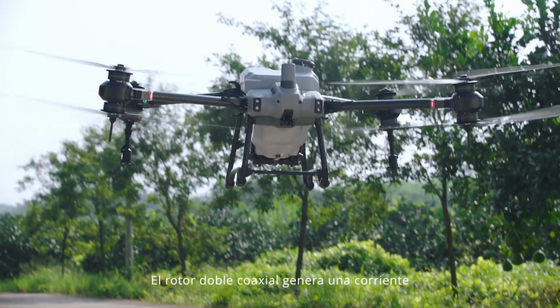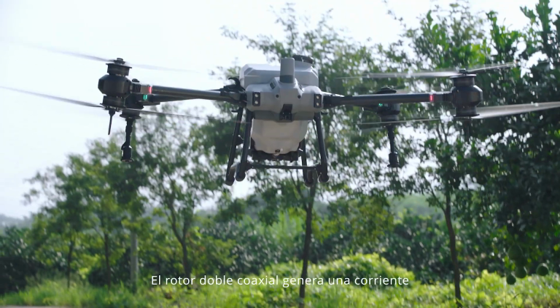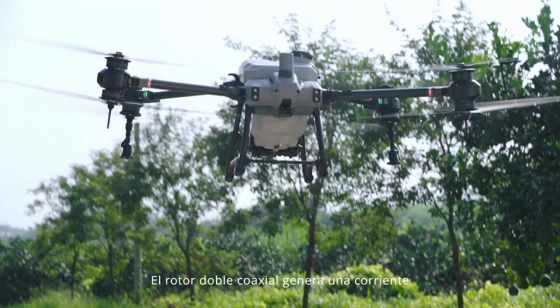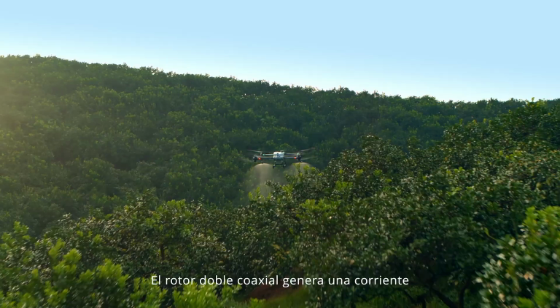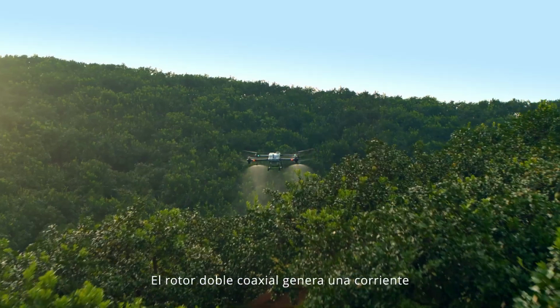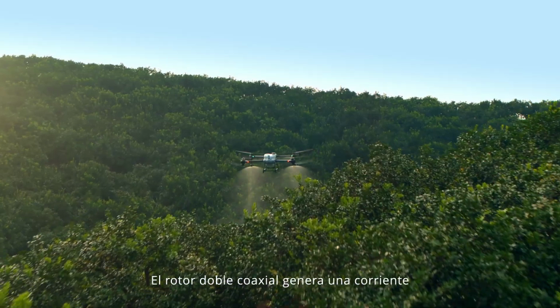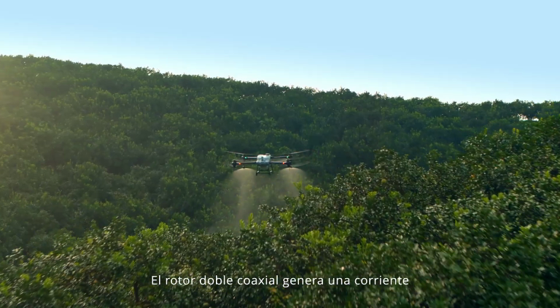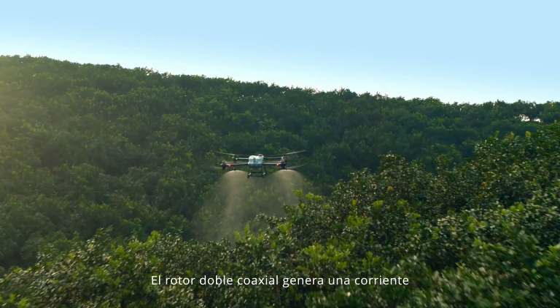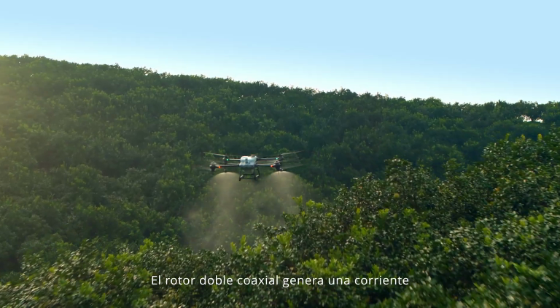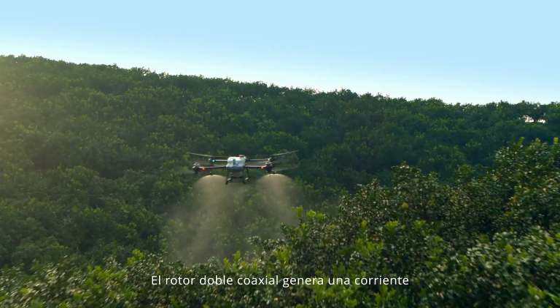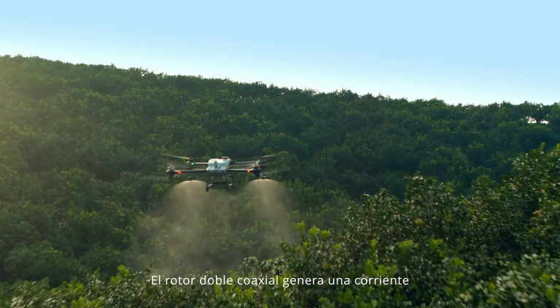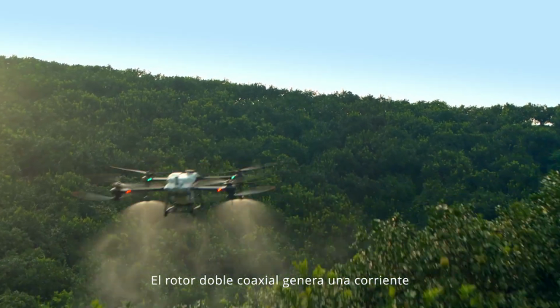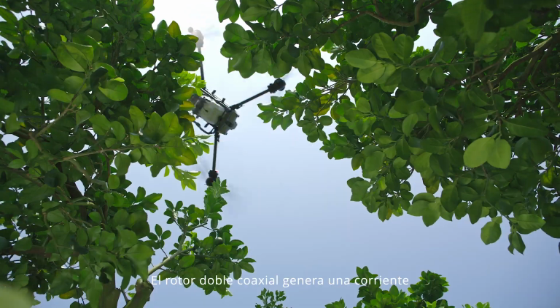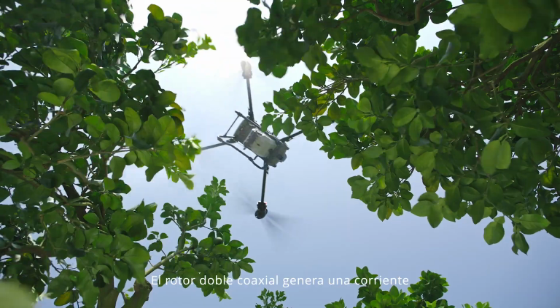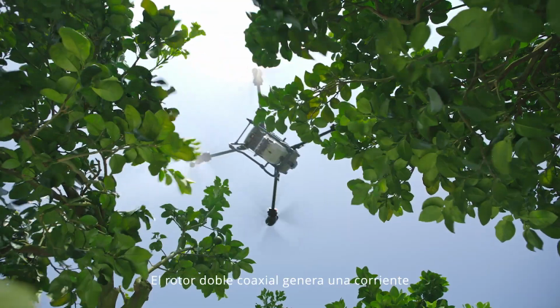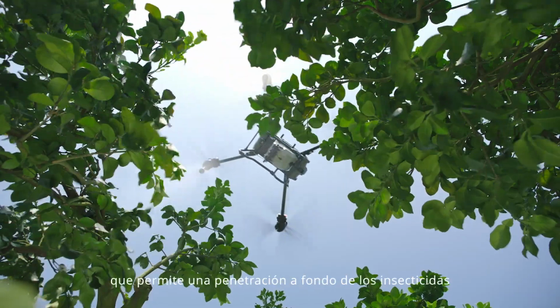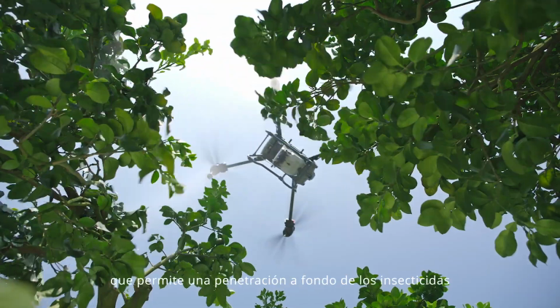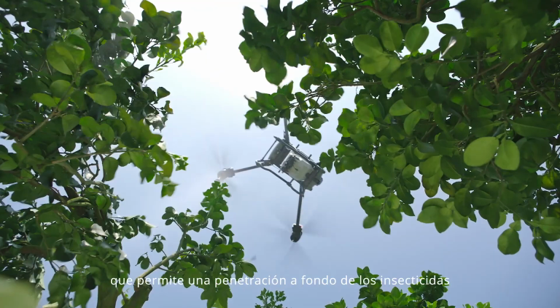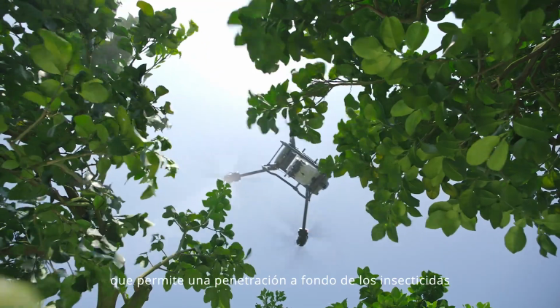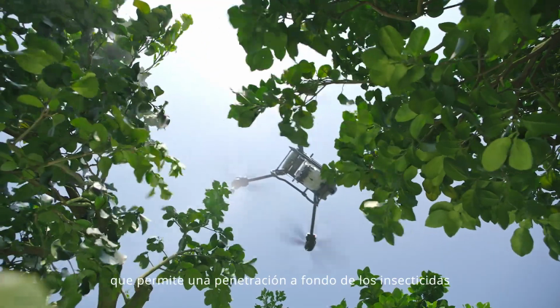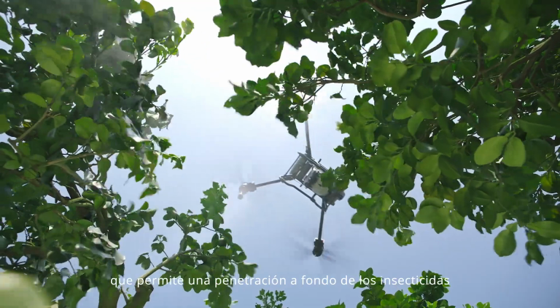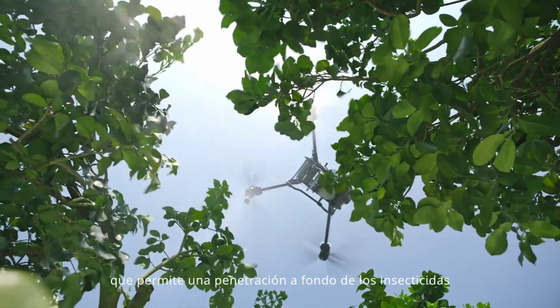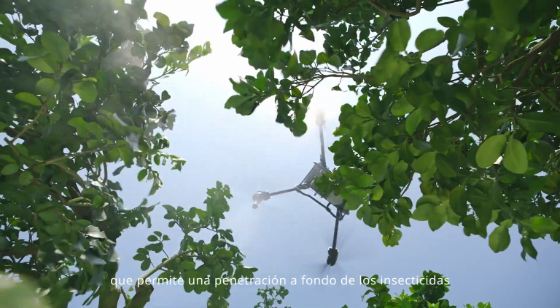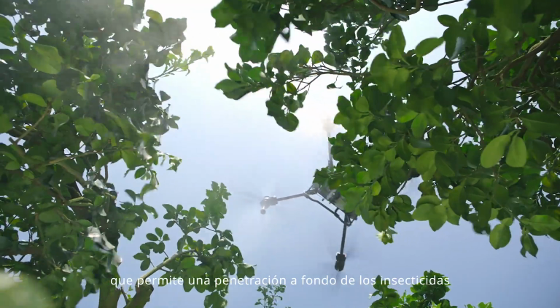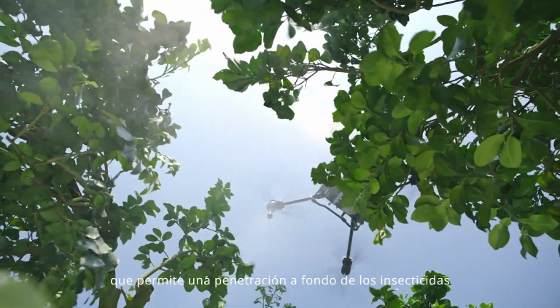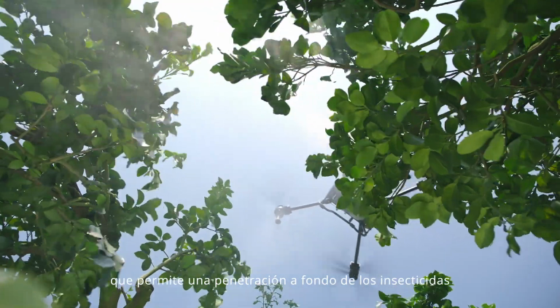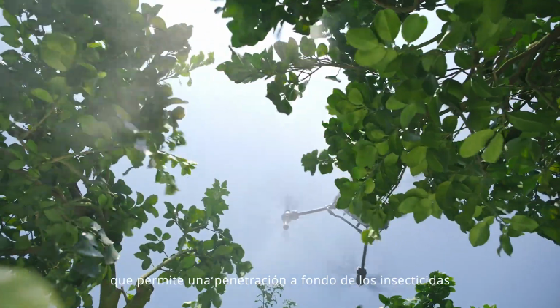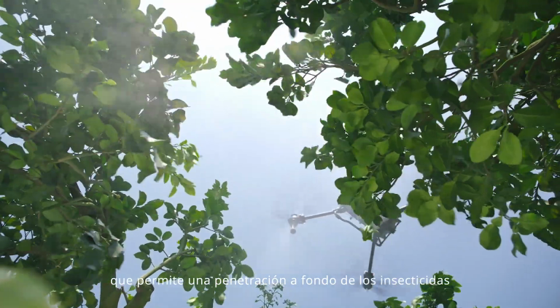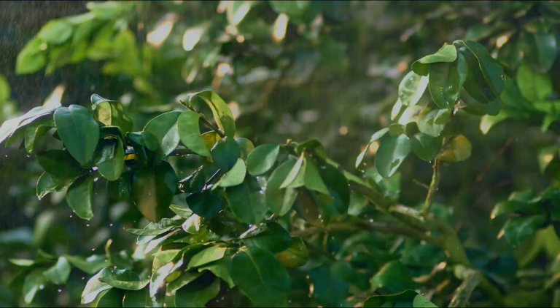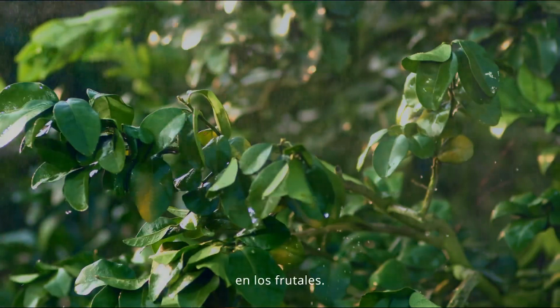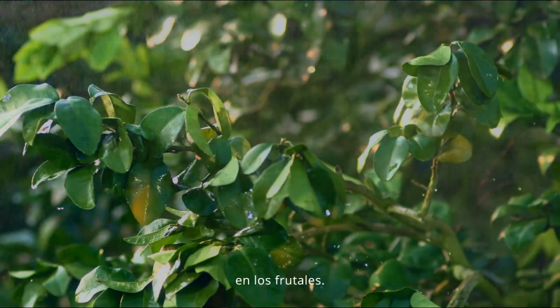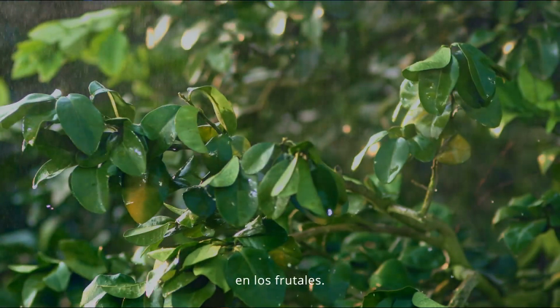The coaxial twin rotor generates powerful wind, allowing insecticides to penetrate trees thoroughly.